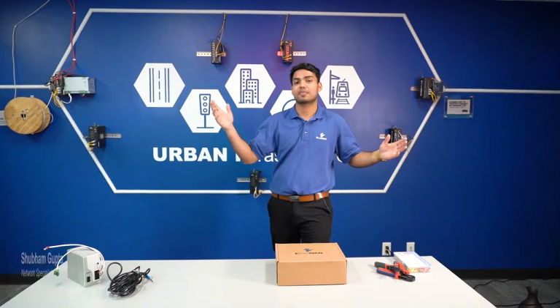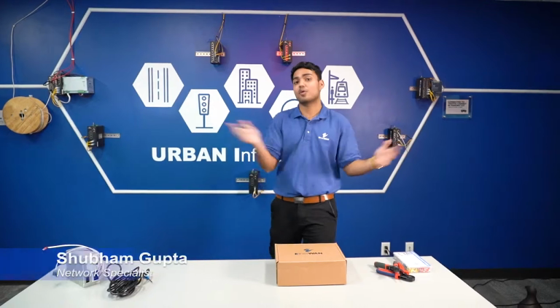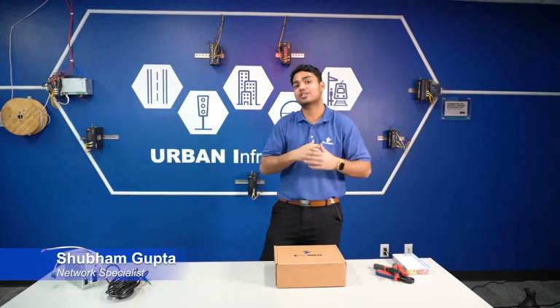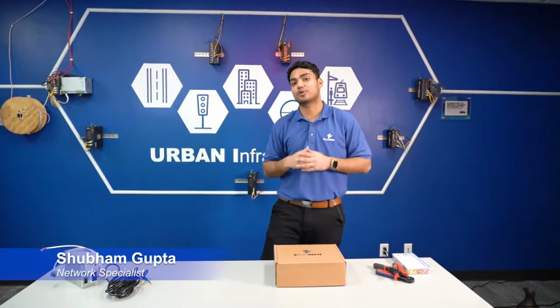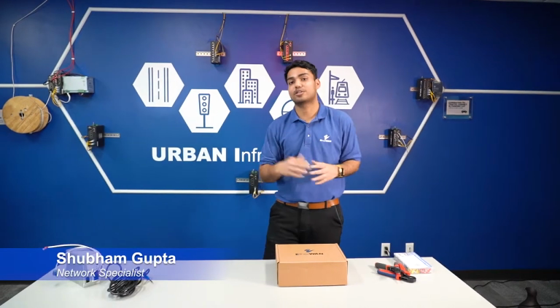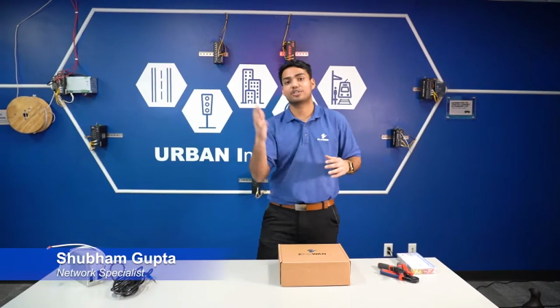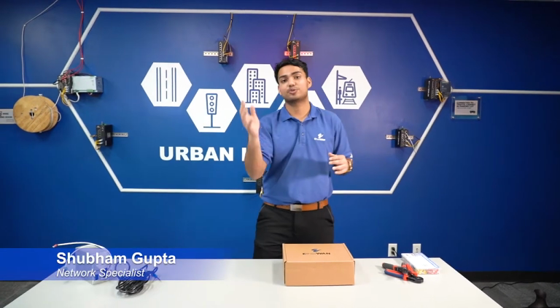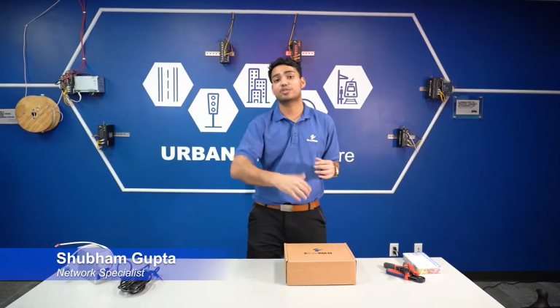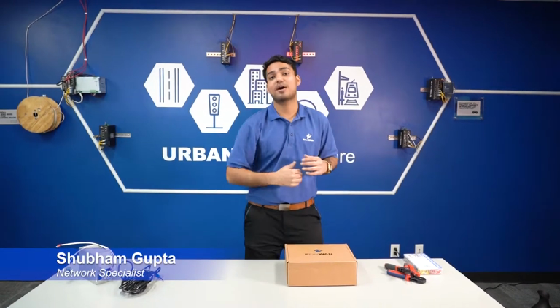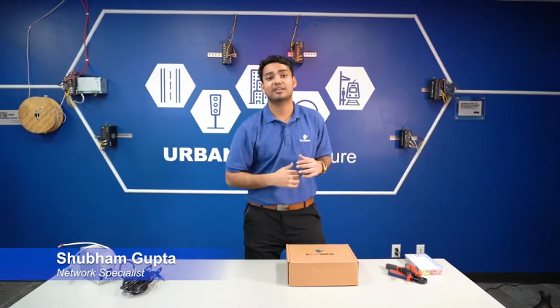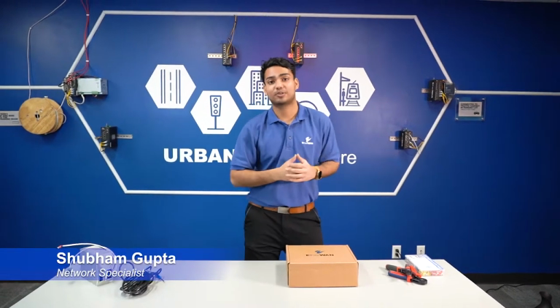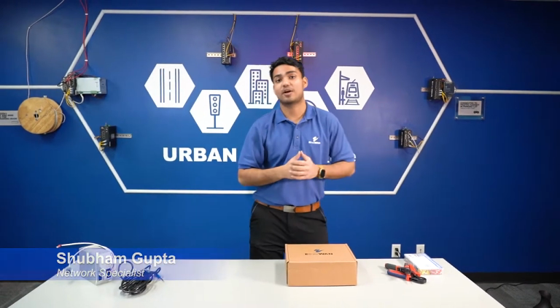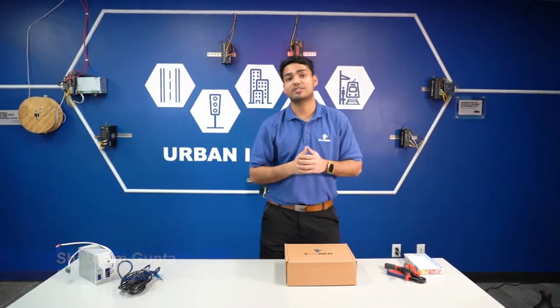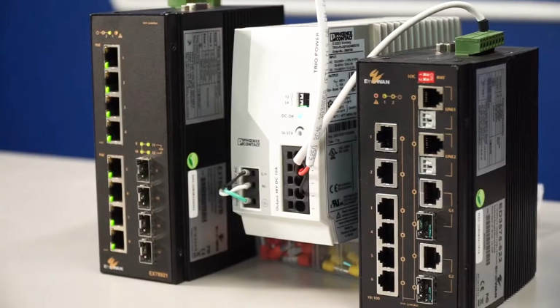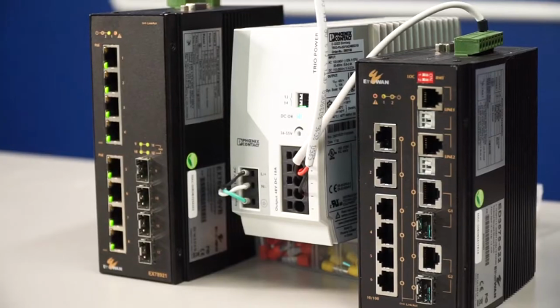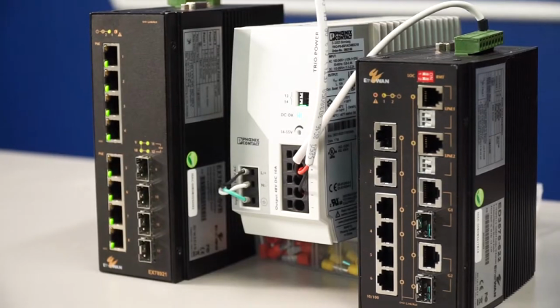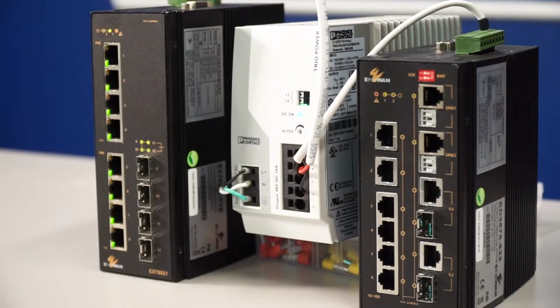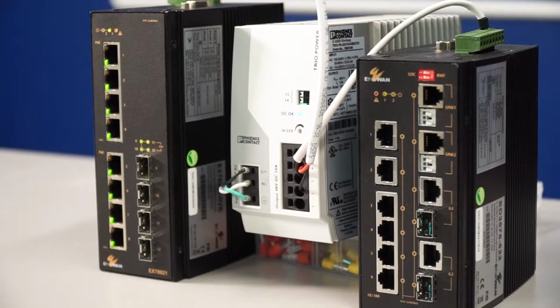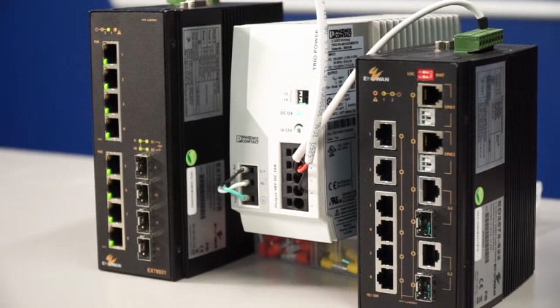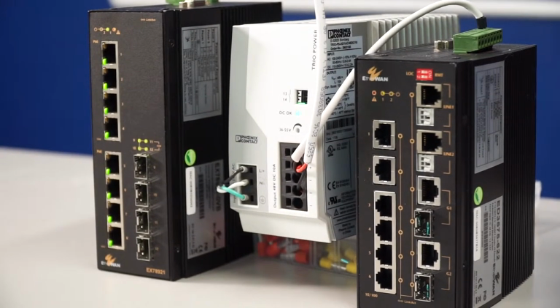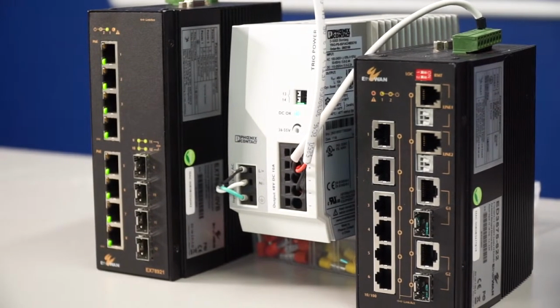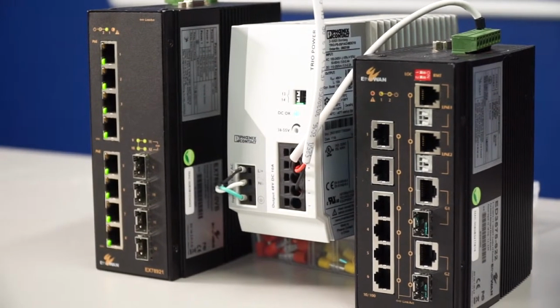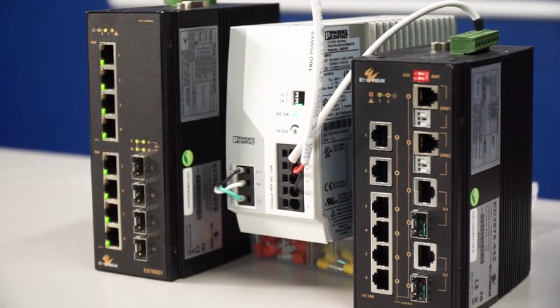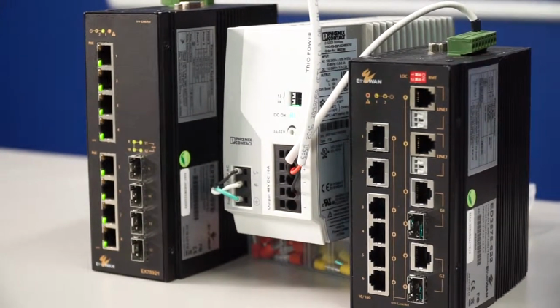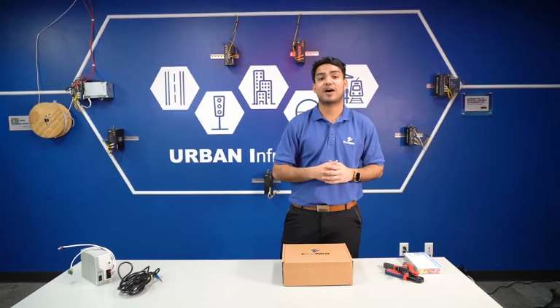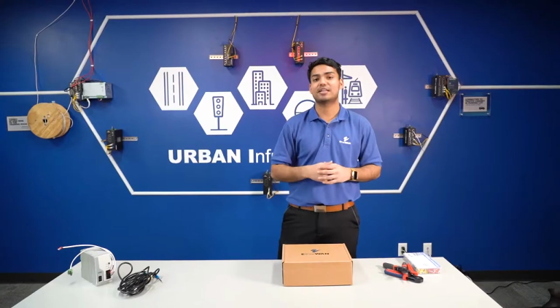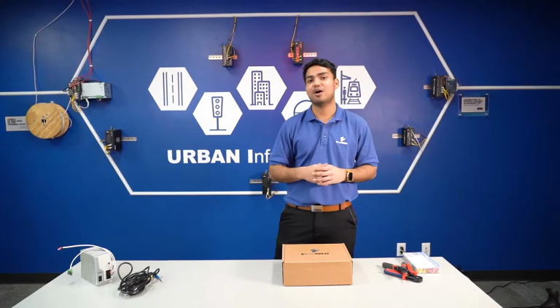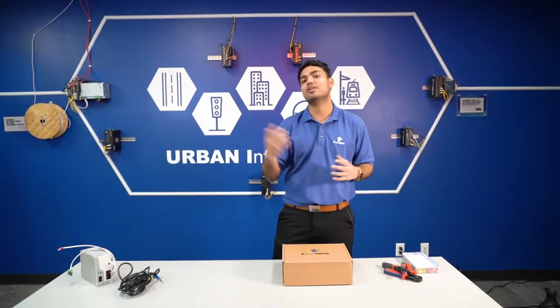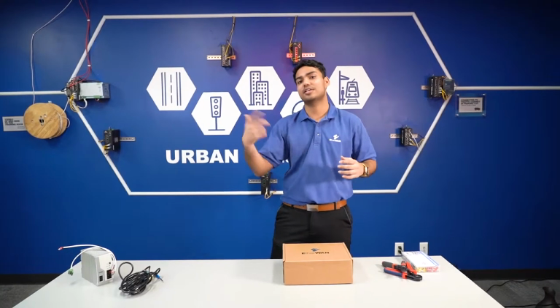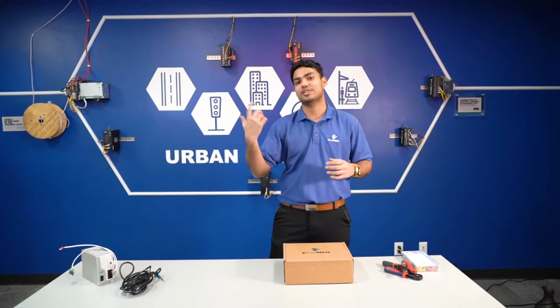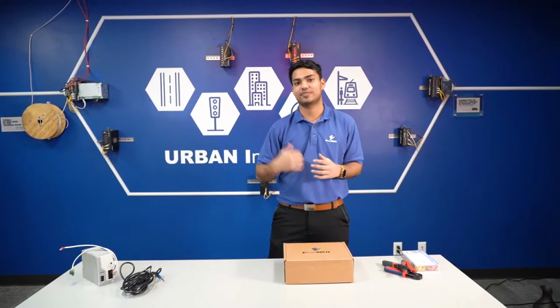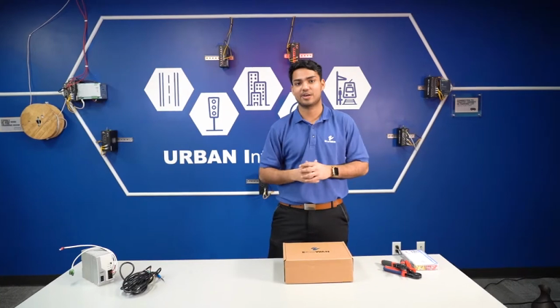What's up, viewers? You just bought an Ethan Wan Dinero switch but don't know how to get started? Find out in this video.